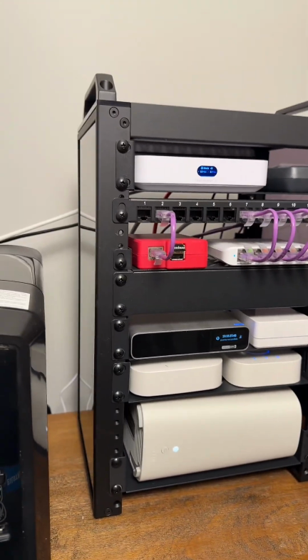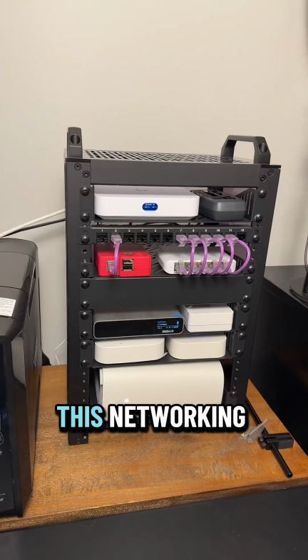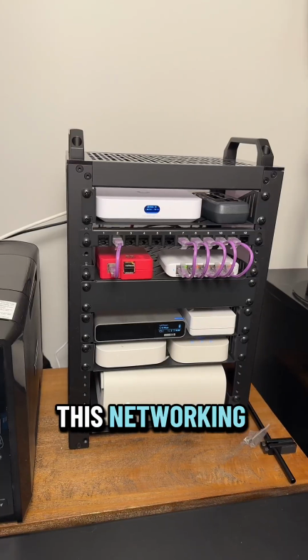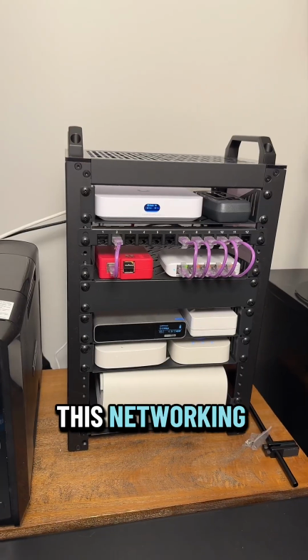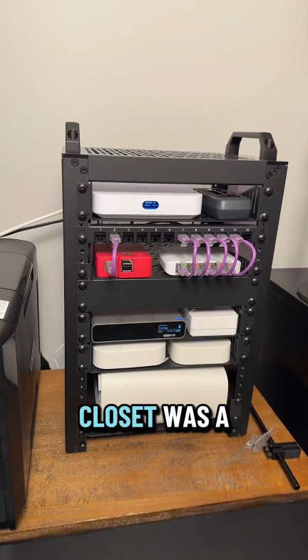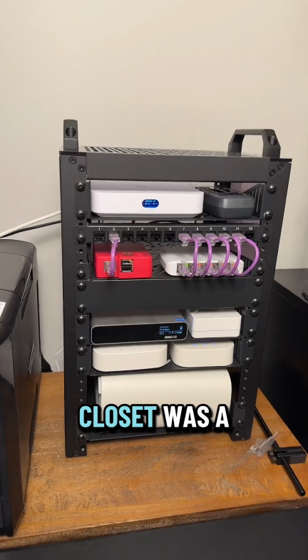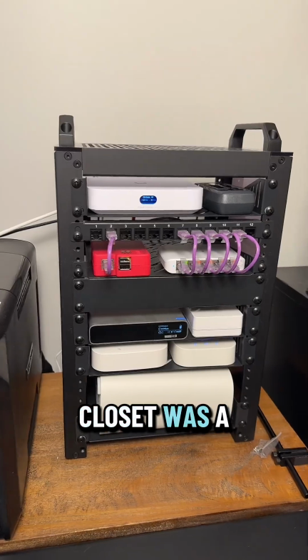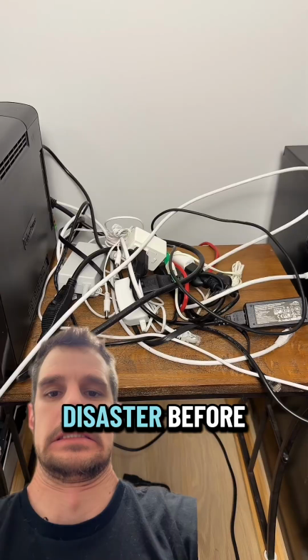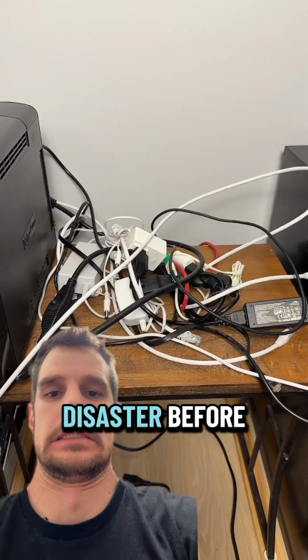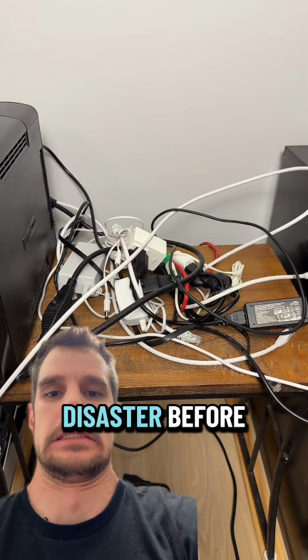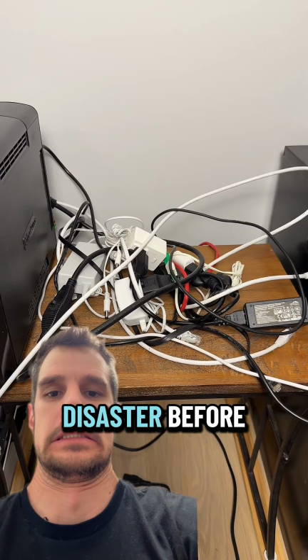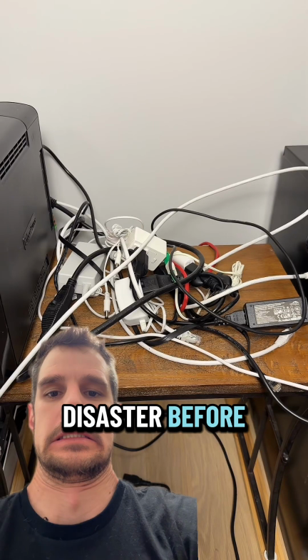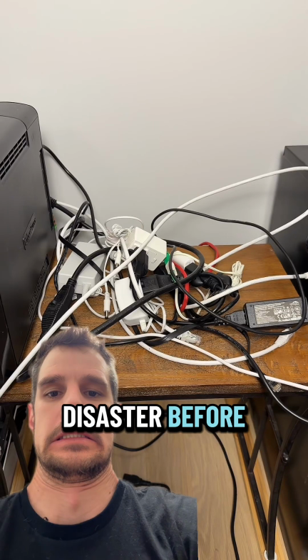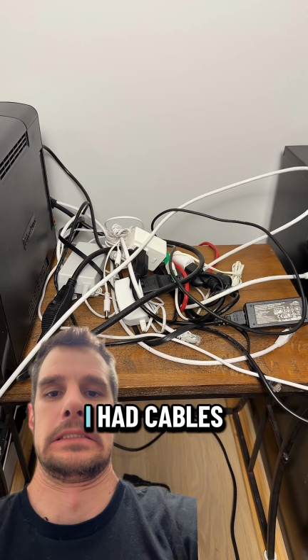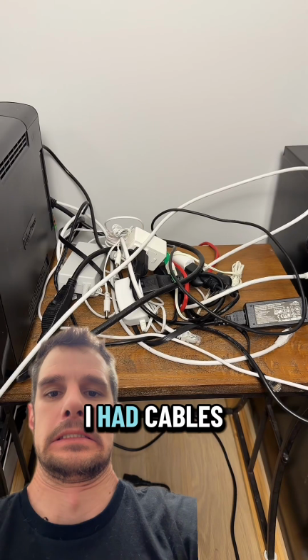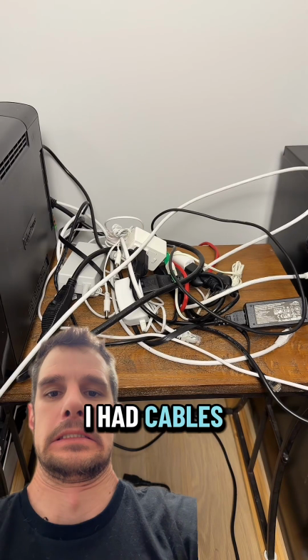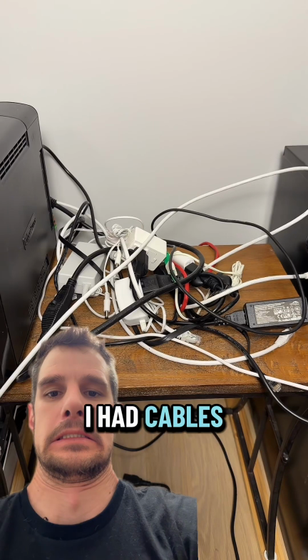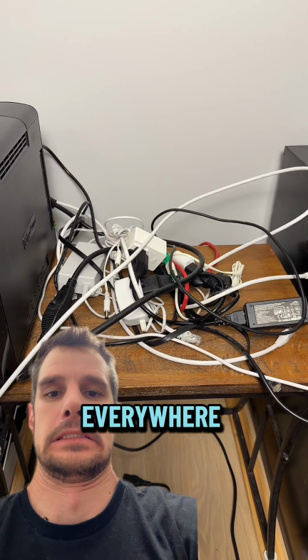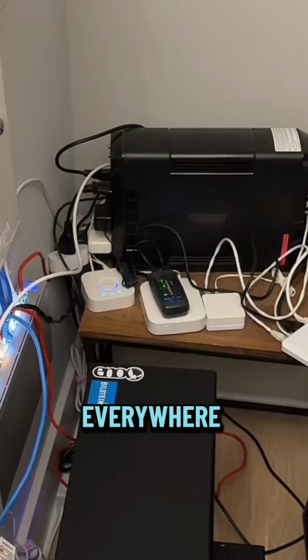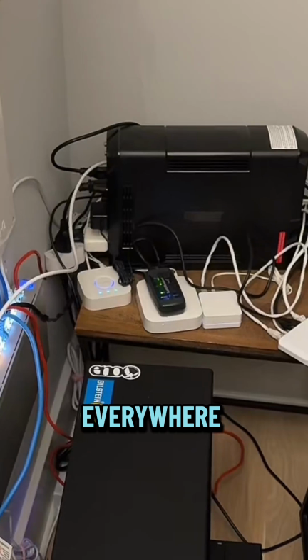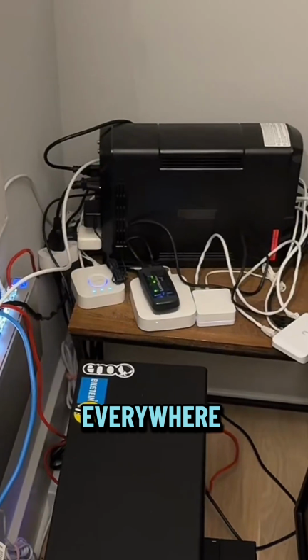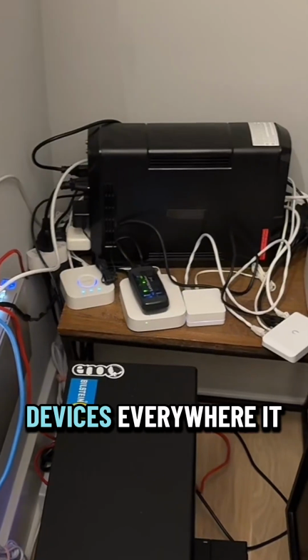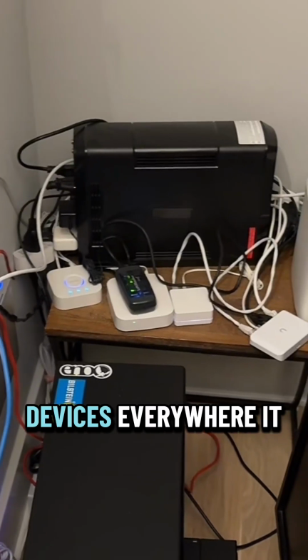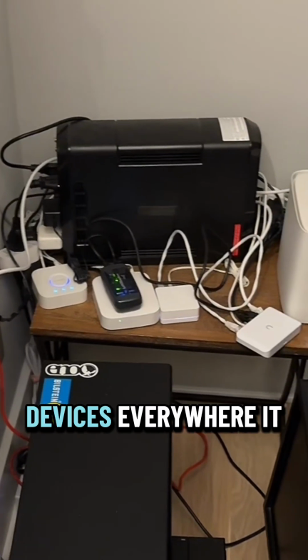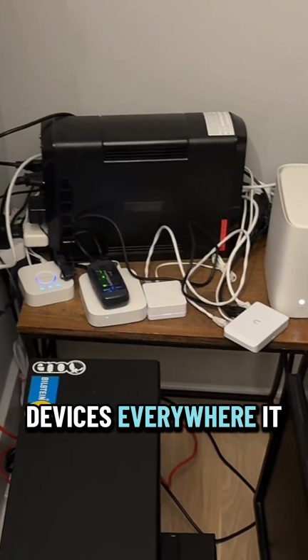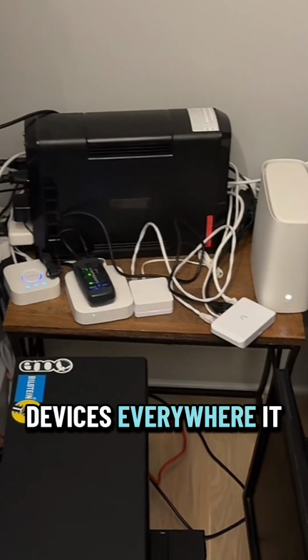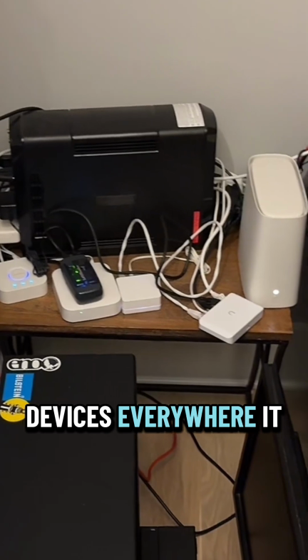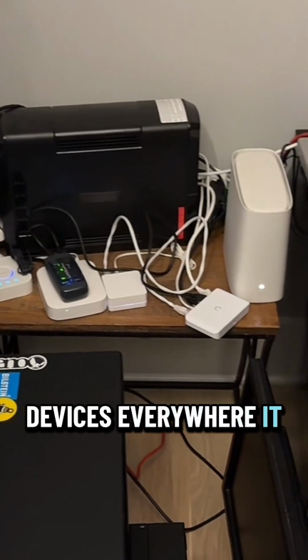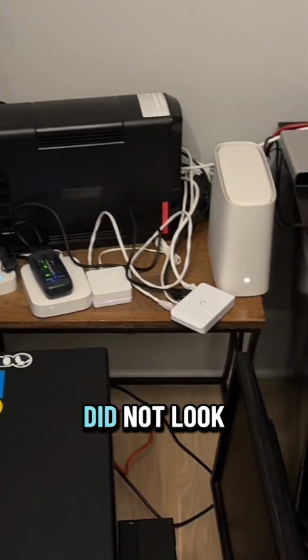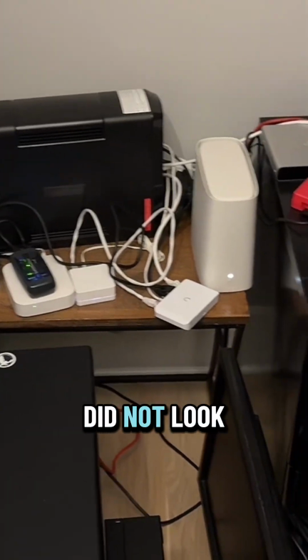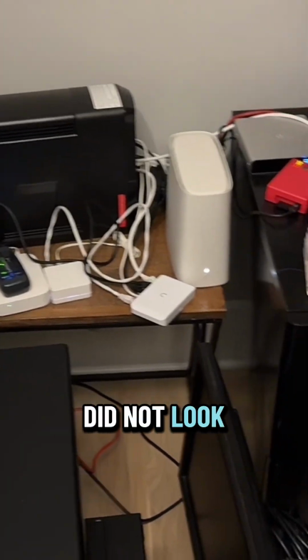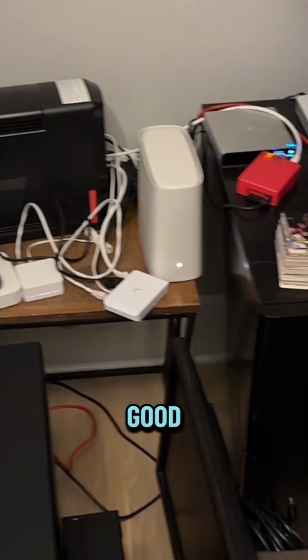This networking closet was a disaster before. I had cables everywhere, devices everywhere. It did not look good.